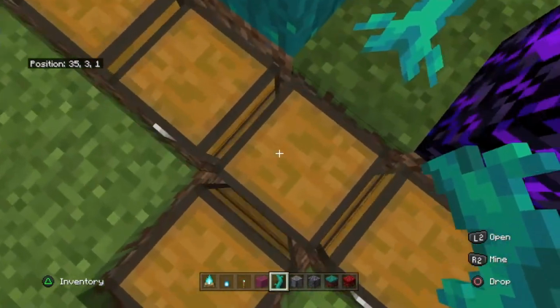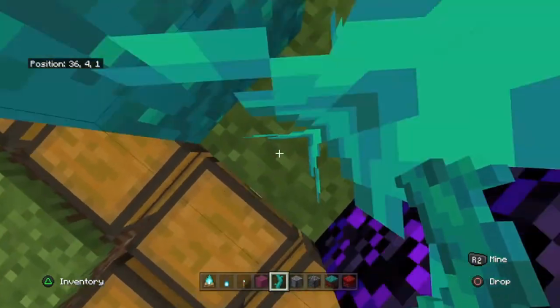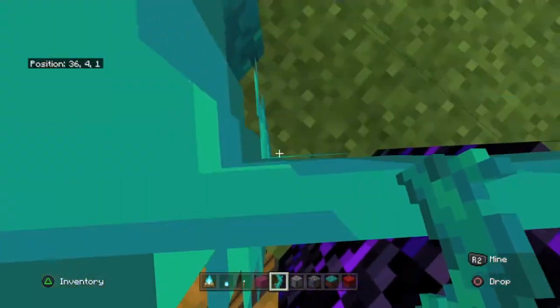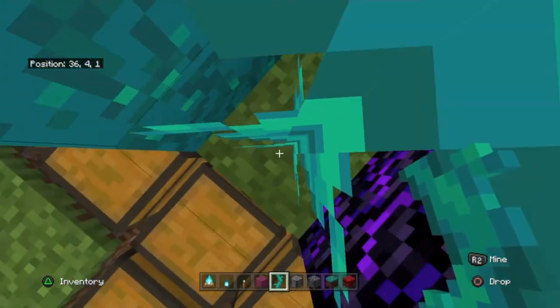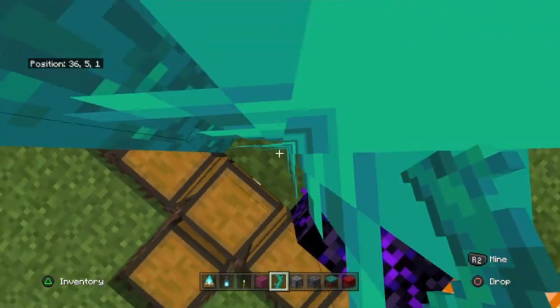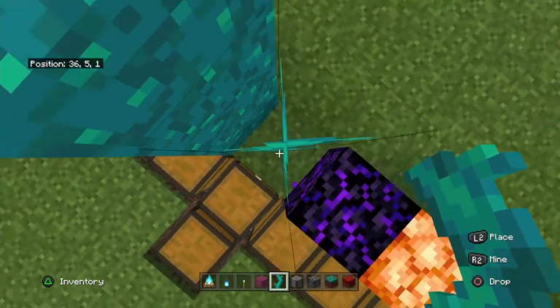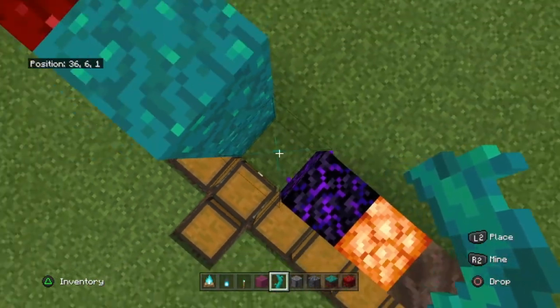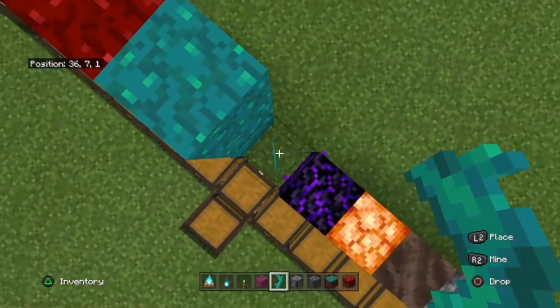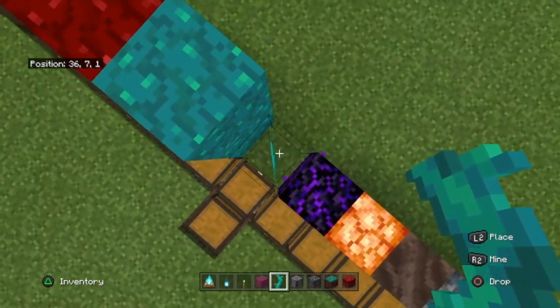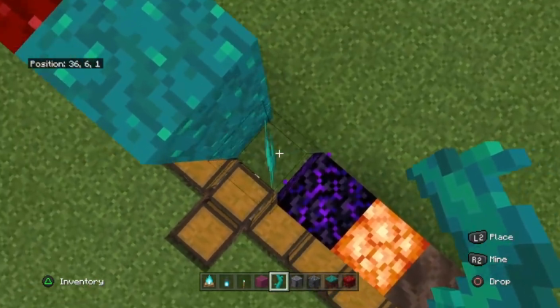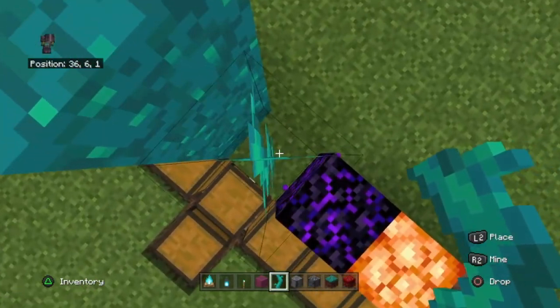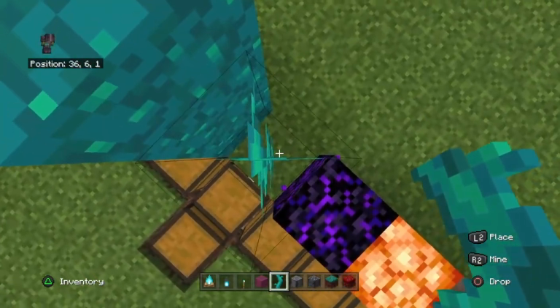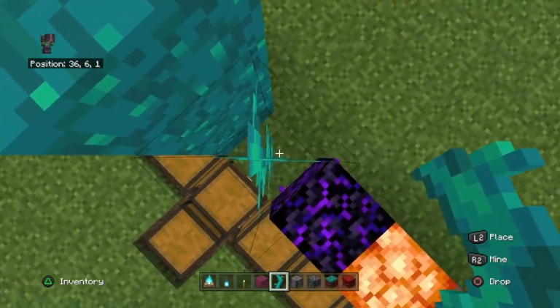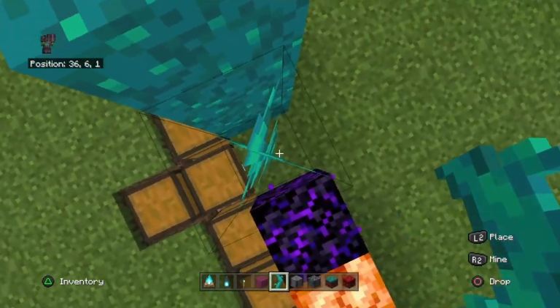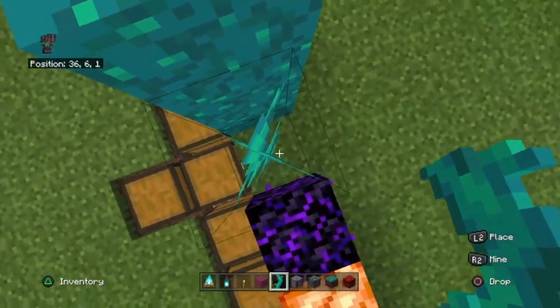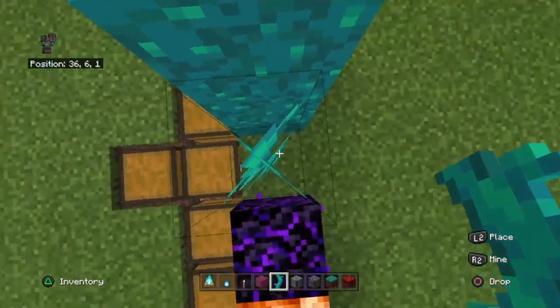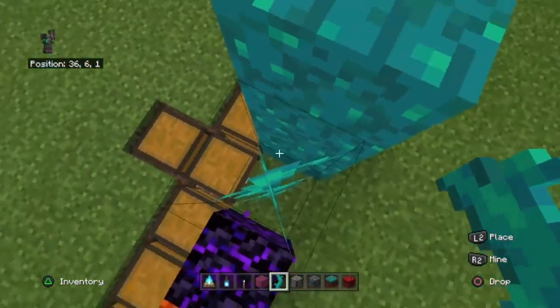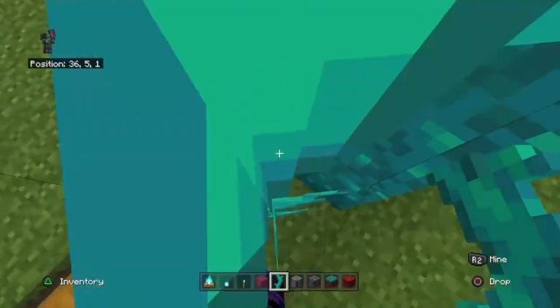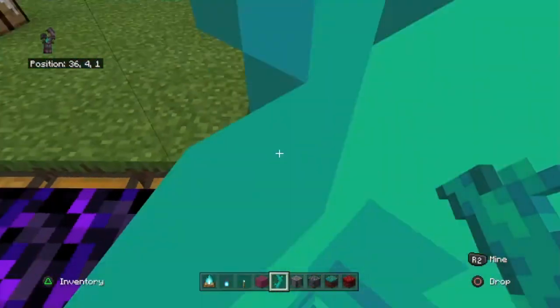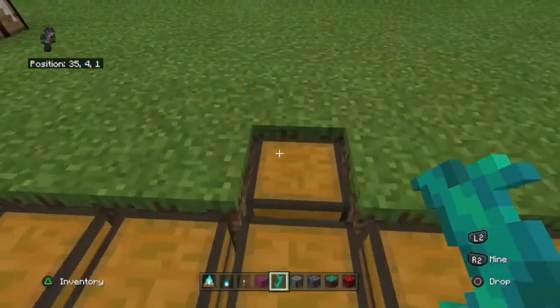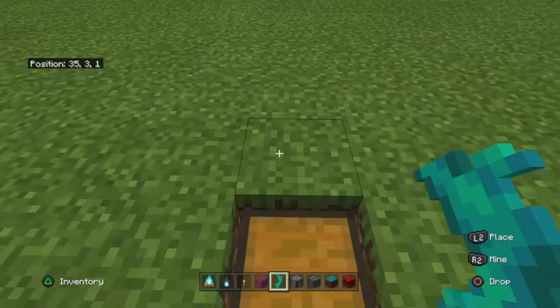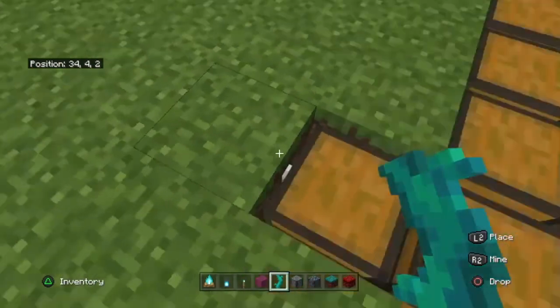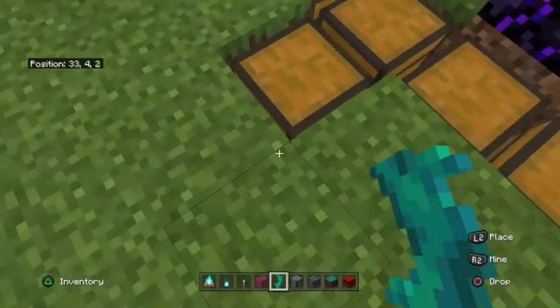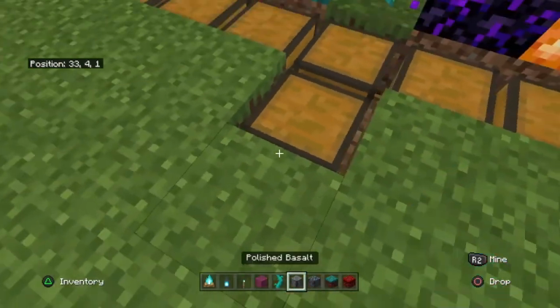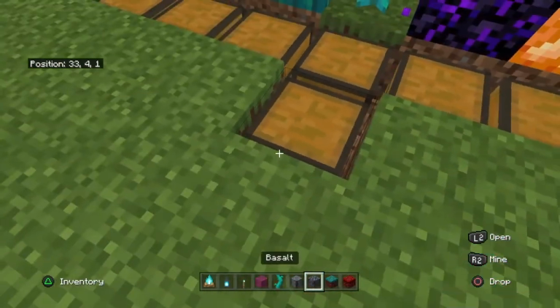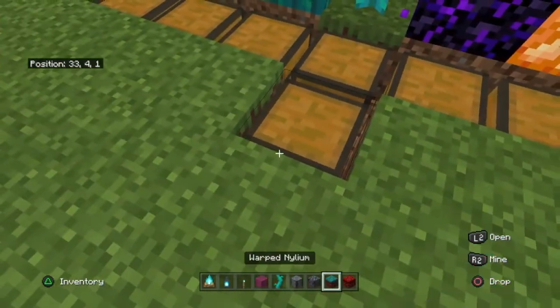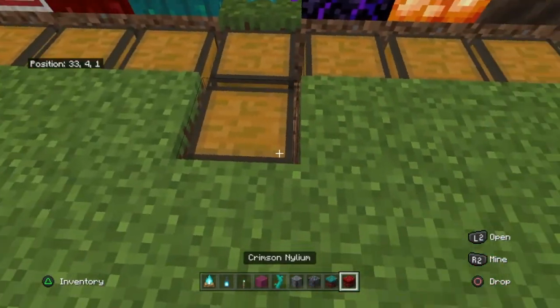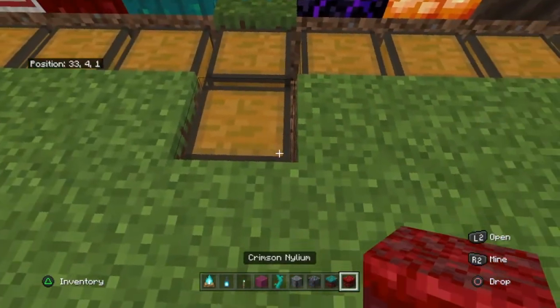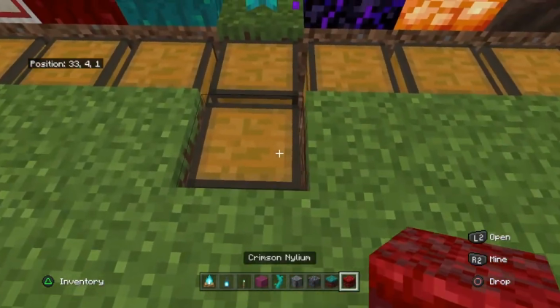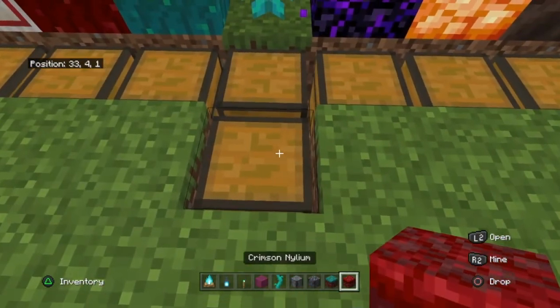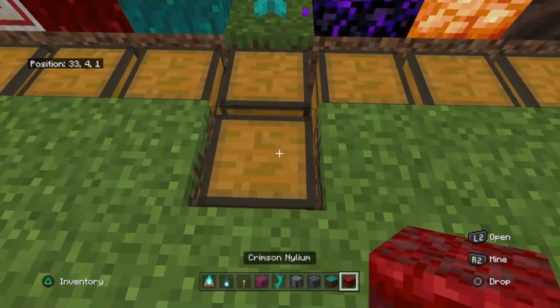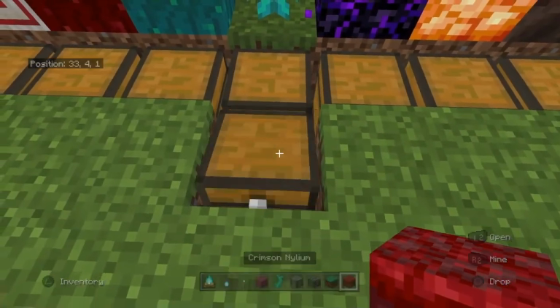You can actually use twisting vines as scaffolding too. If you crouch, you stop on them. So it's basically a scaffolding.